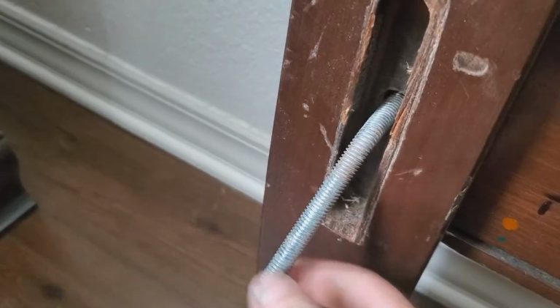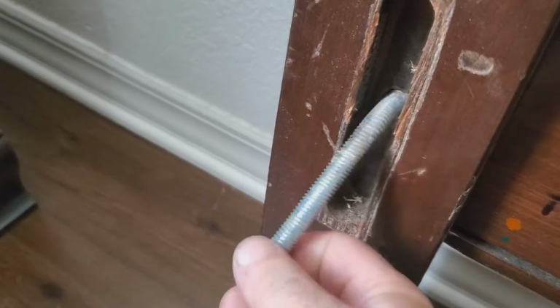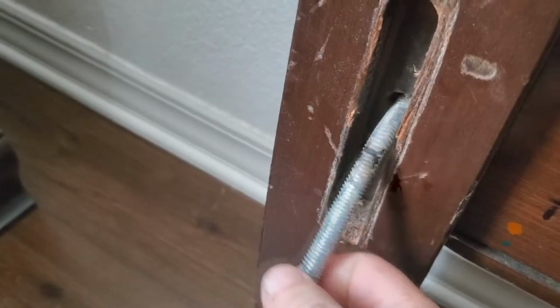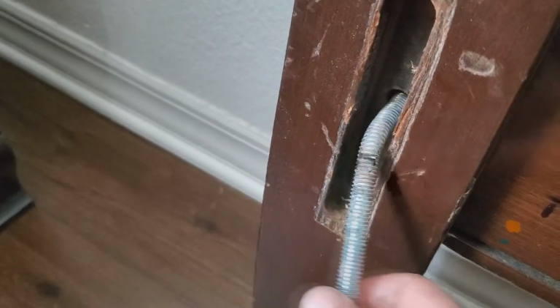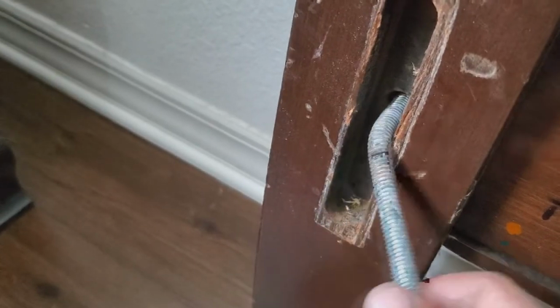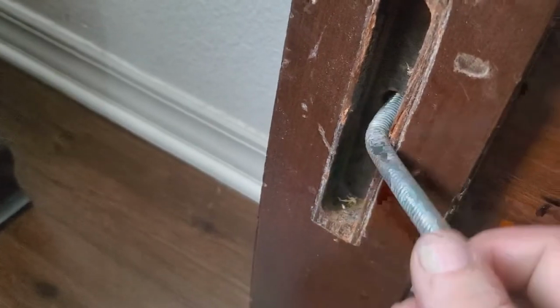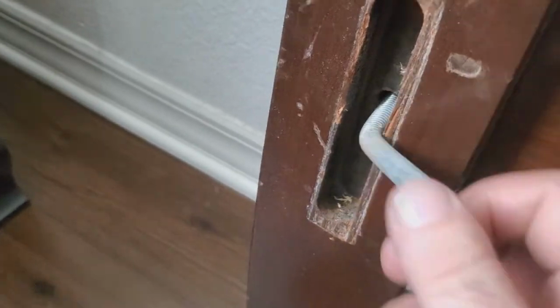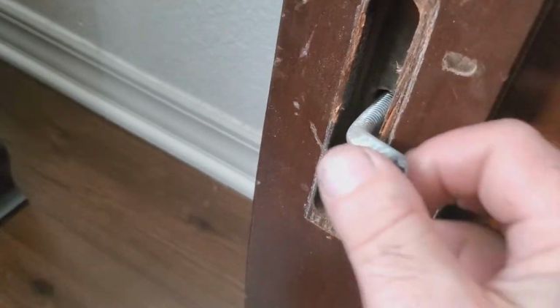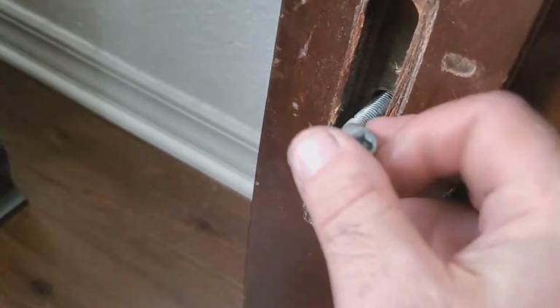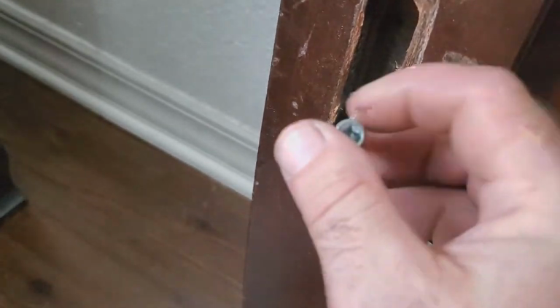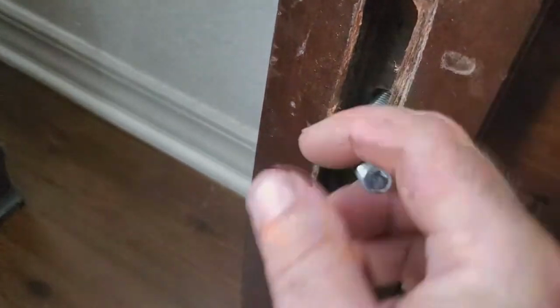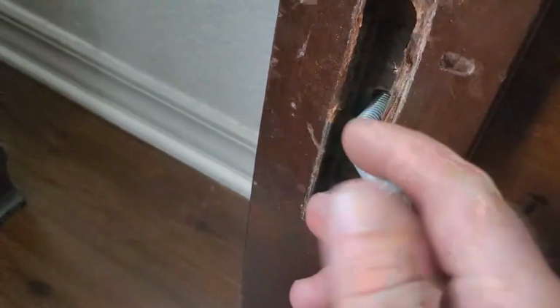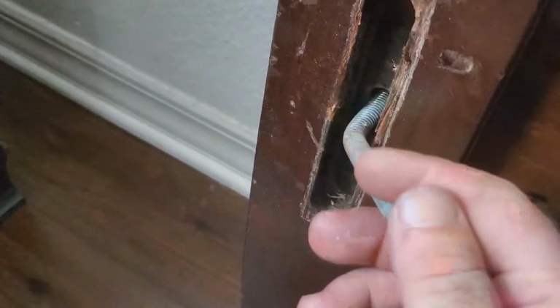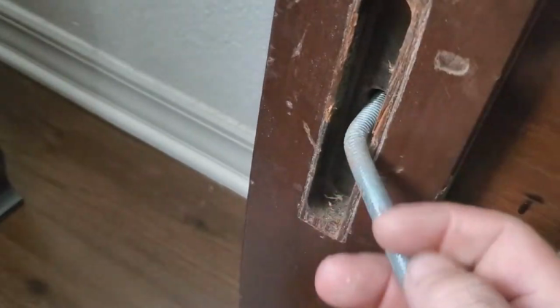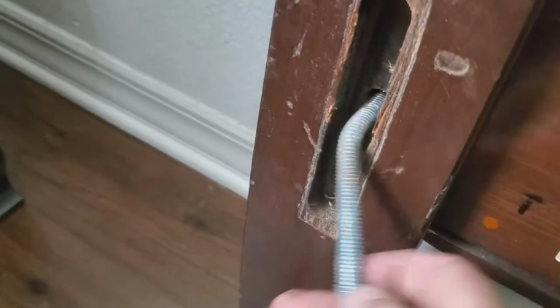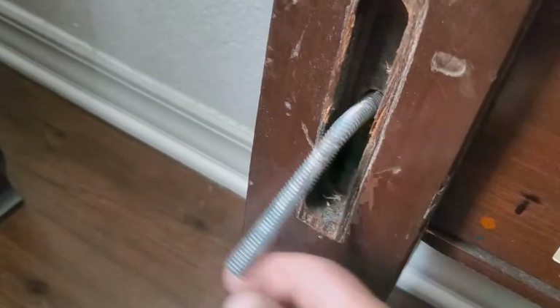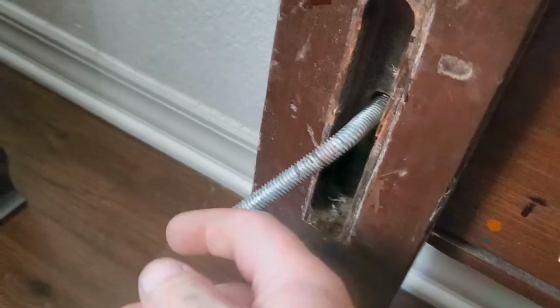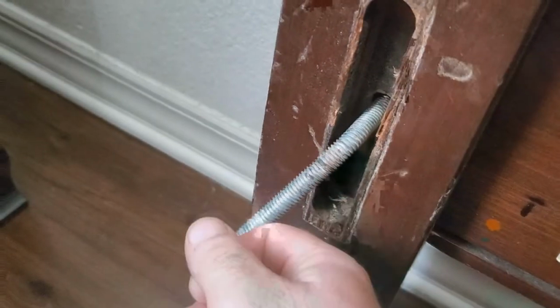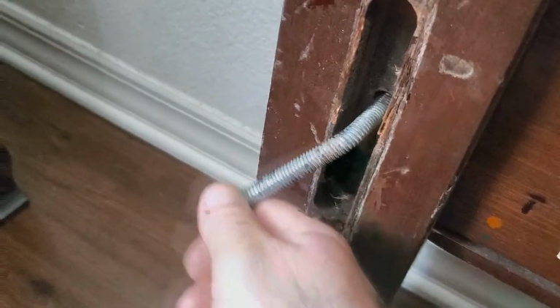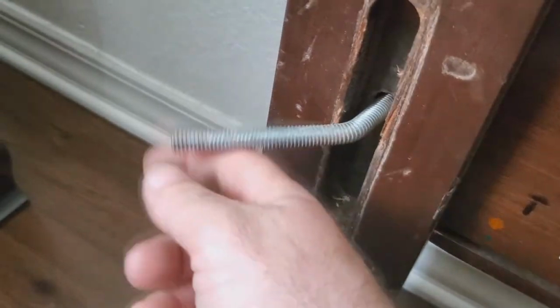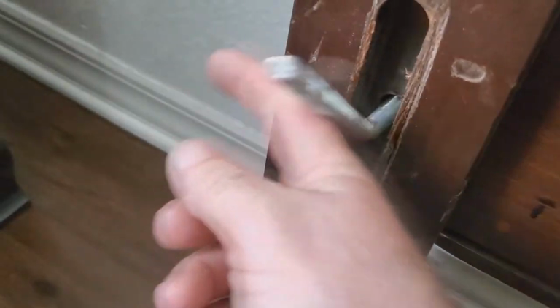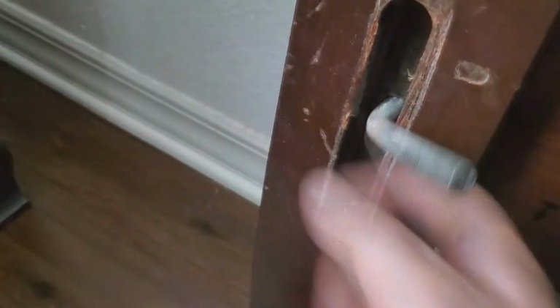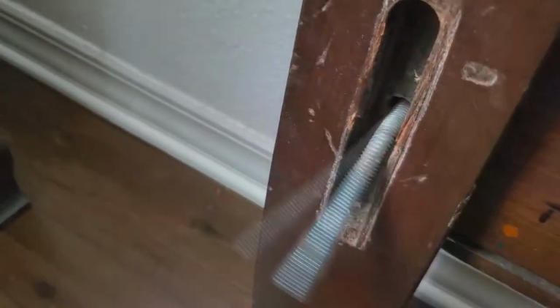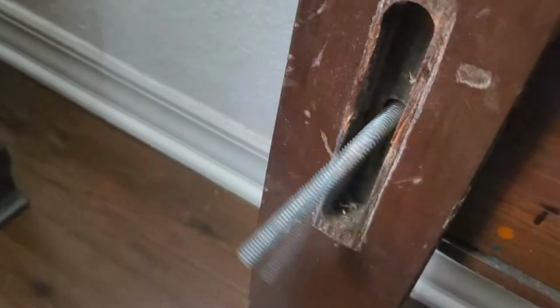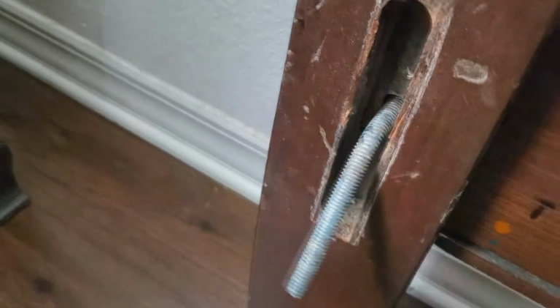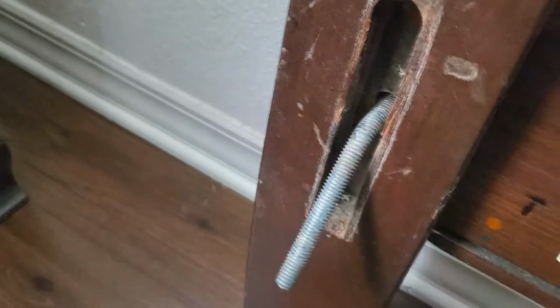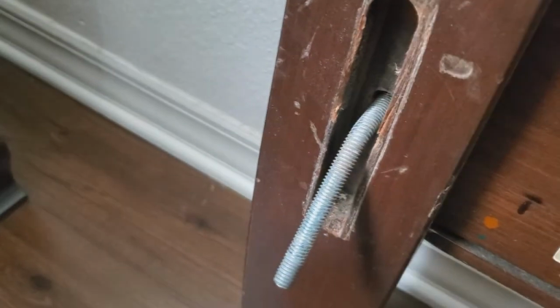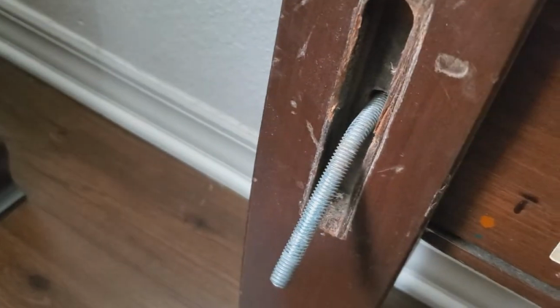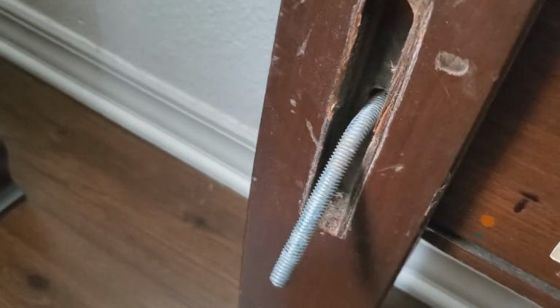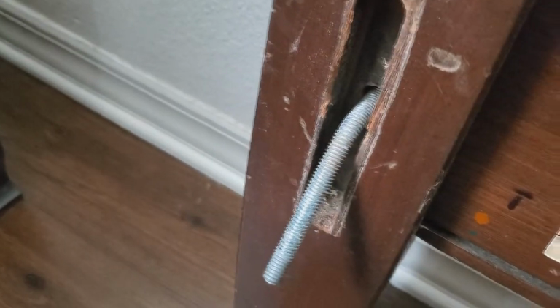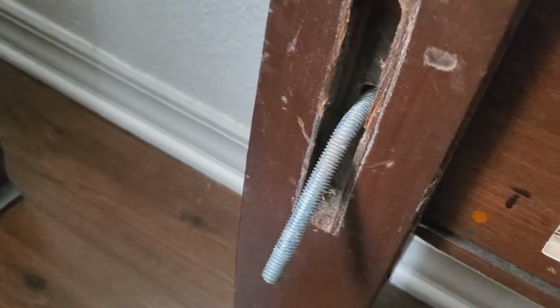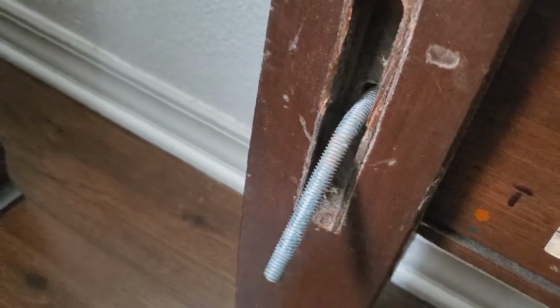Look at what these lovely movers did to my customer's bed.